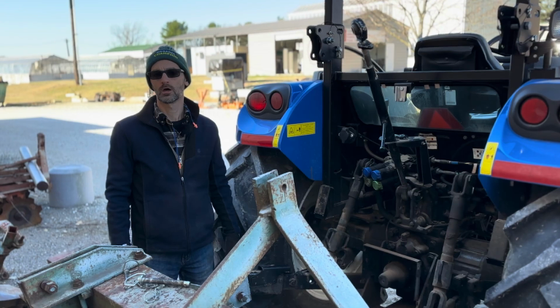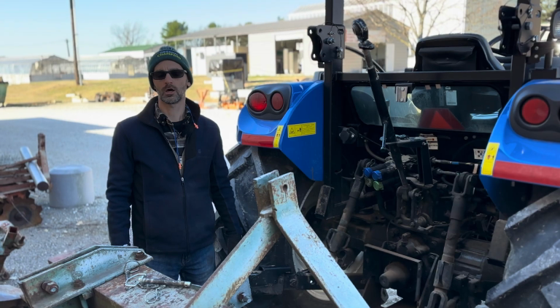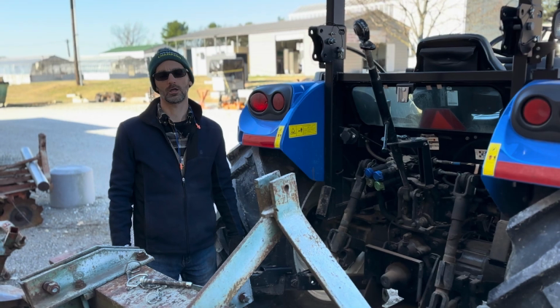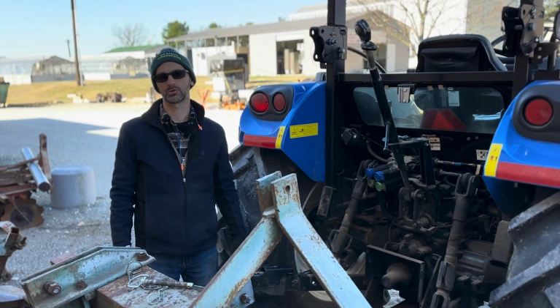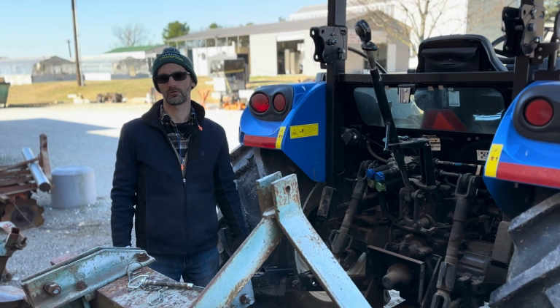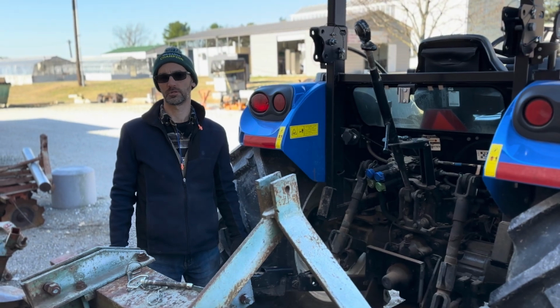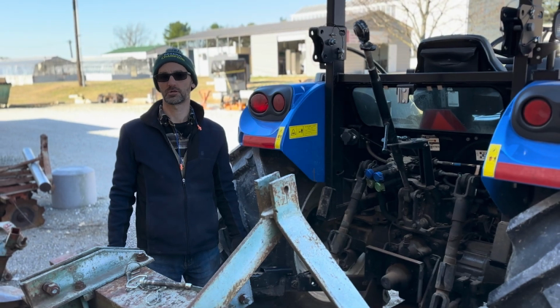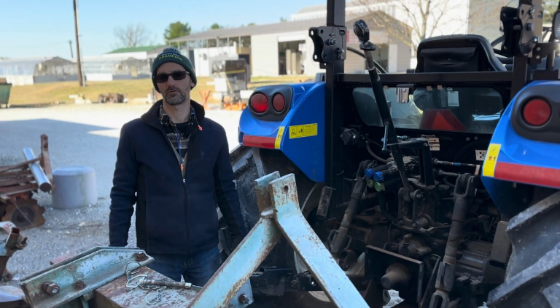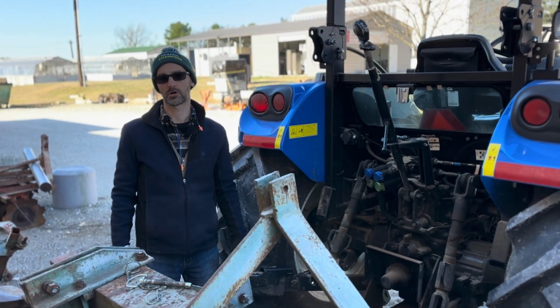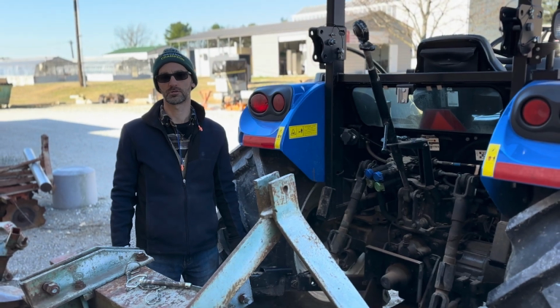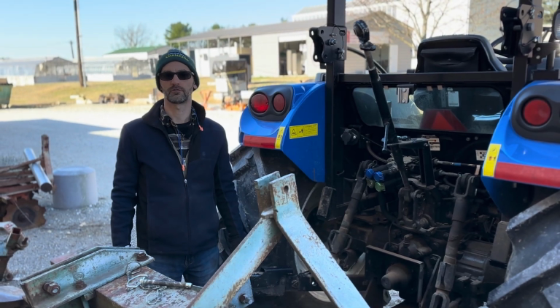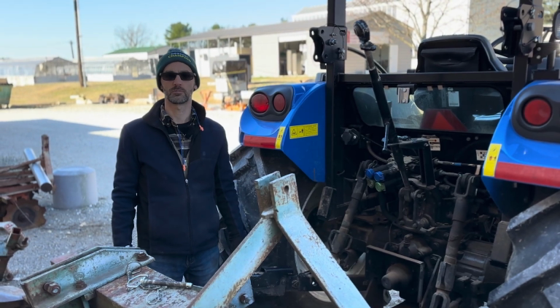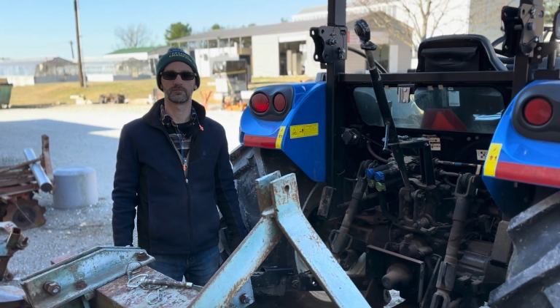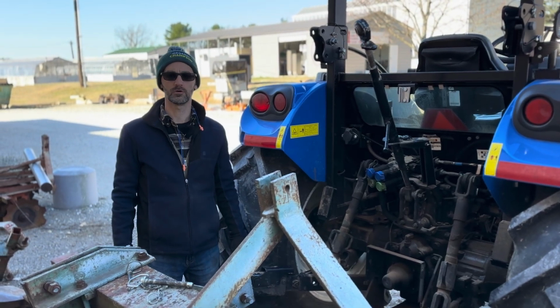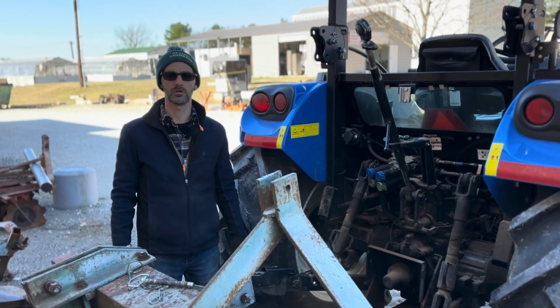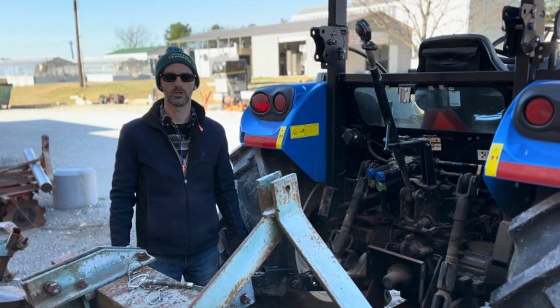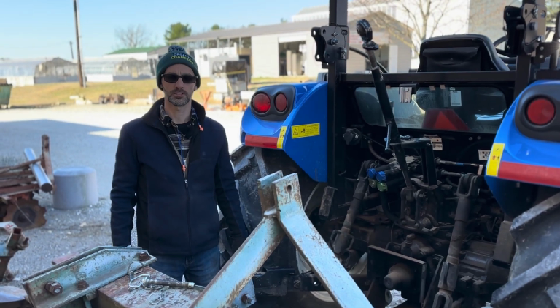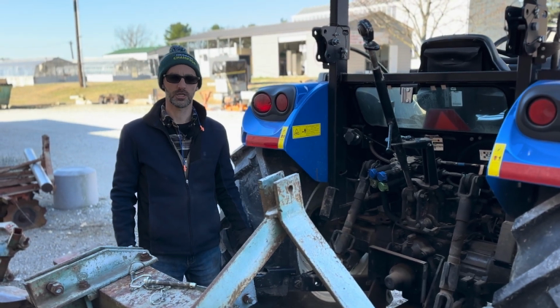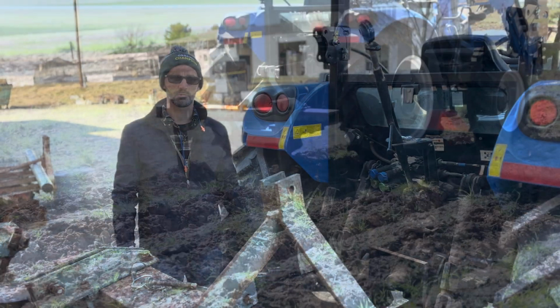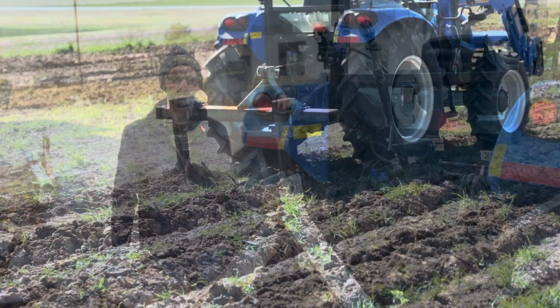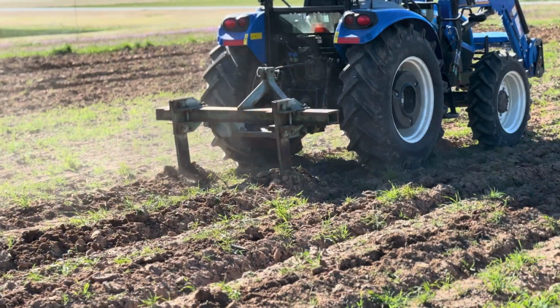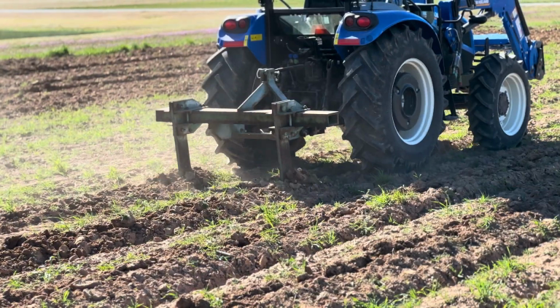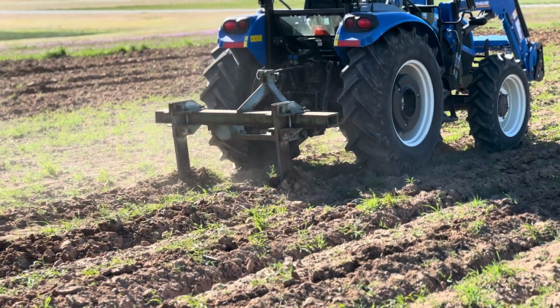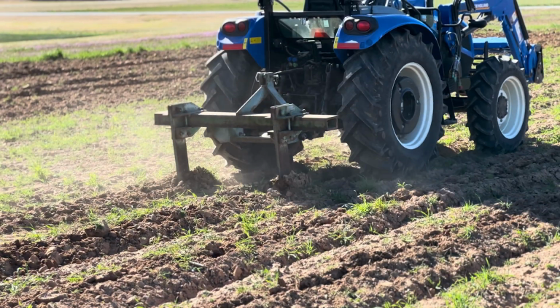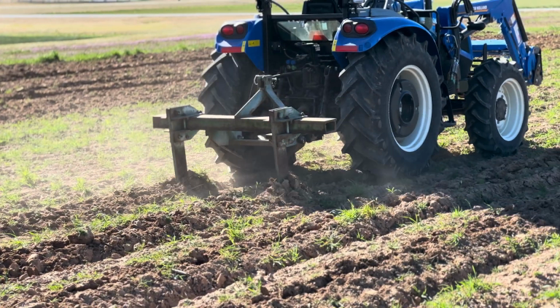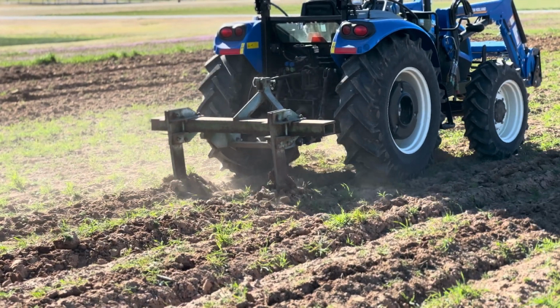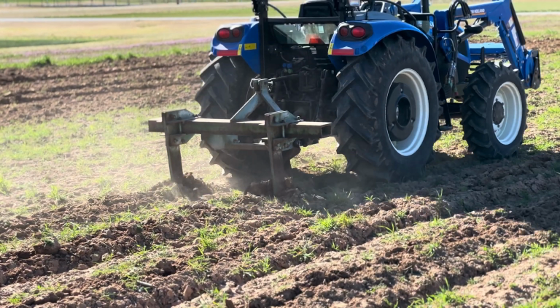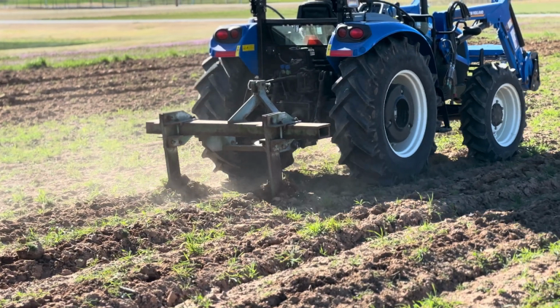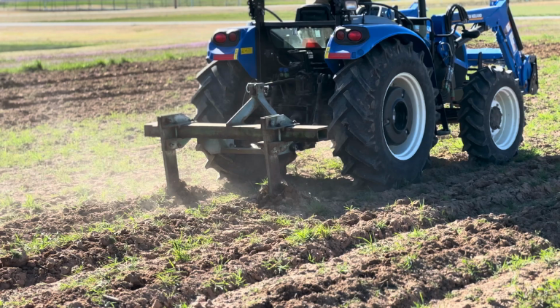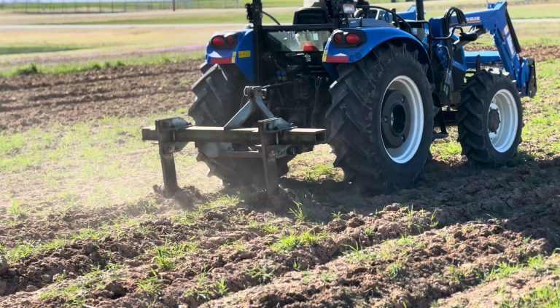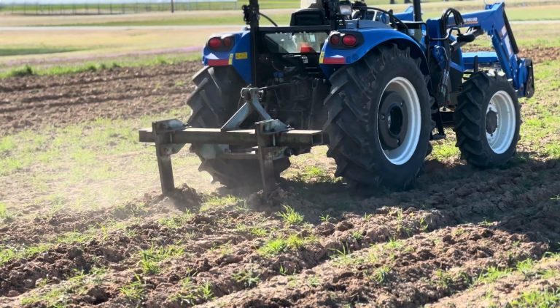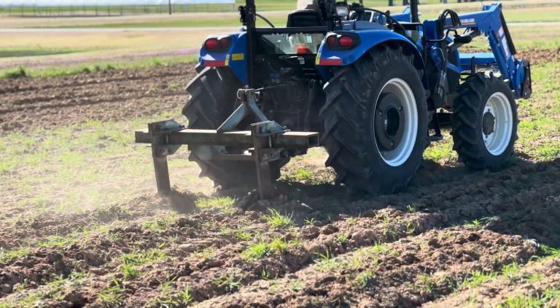Hi, I'm Joe from the Center for Arkansas Farms and Food, and today I'm going to show you how to hook up and use our subsoiler.